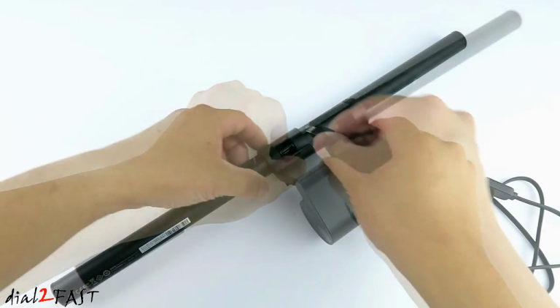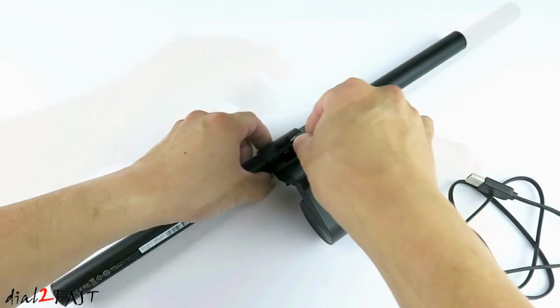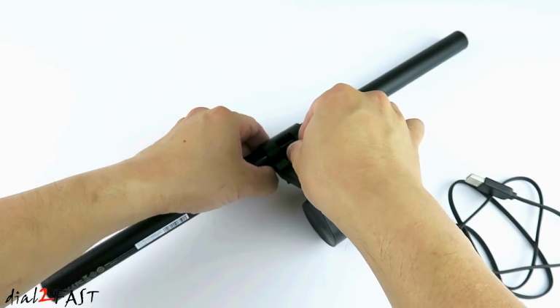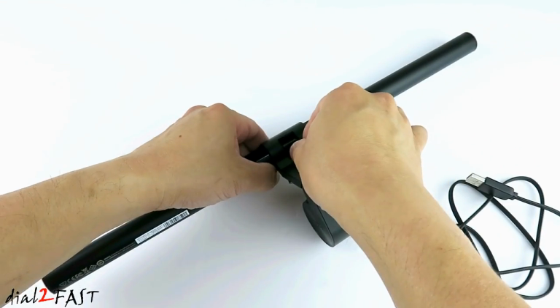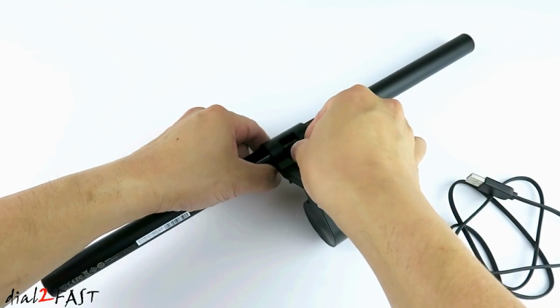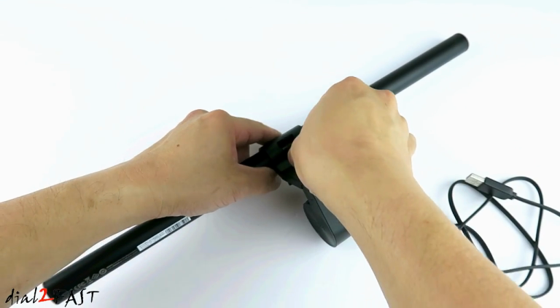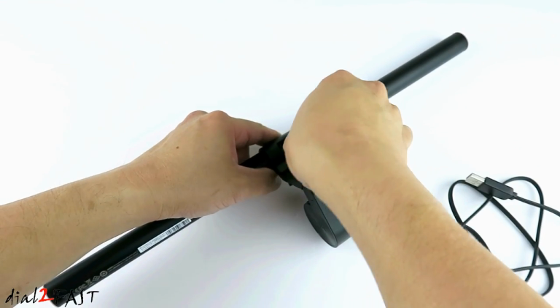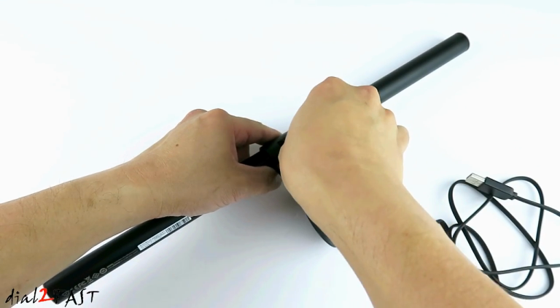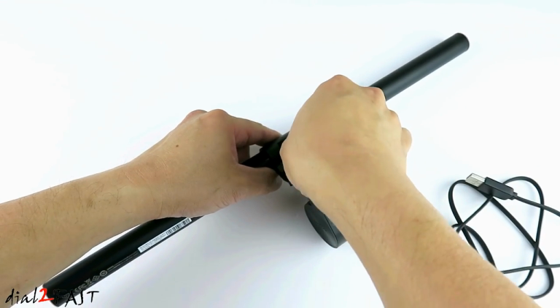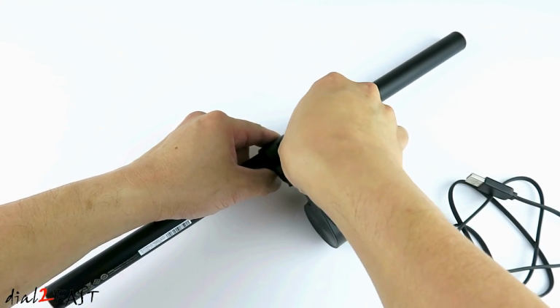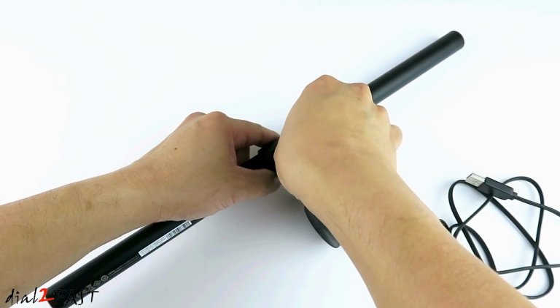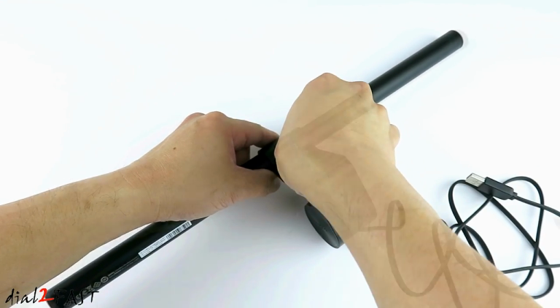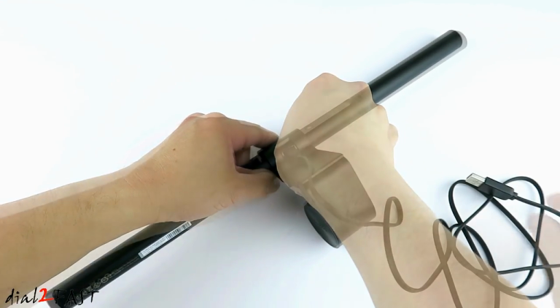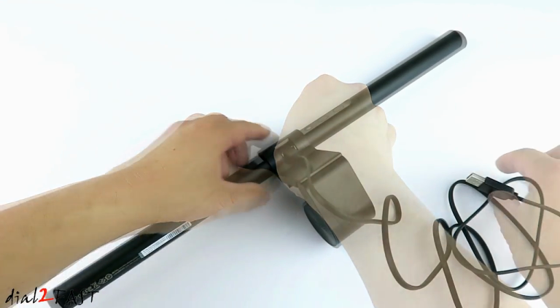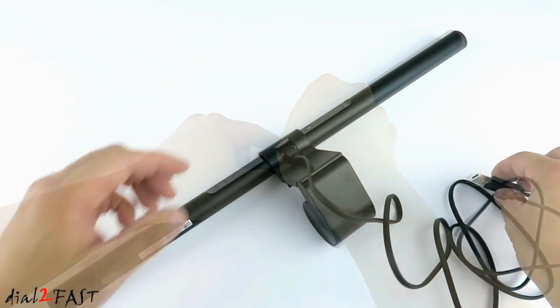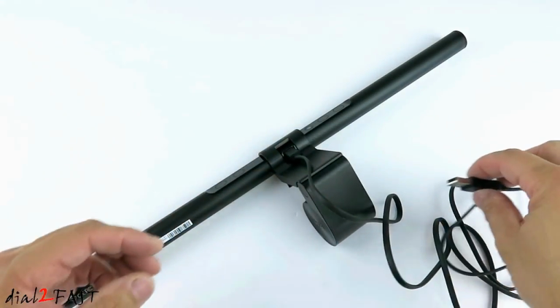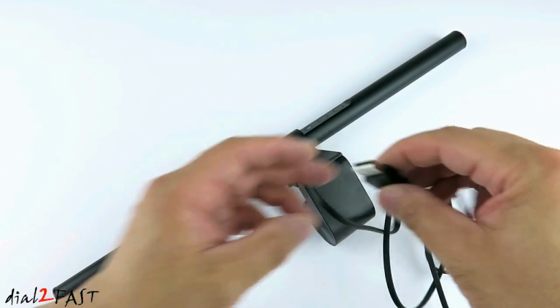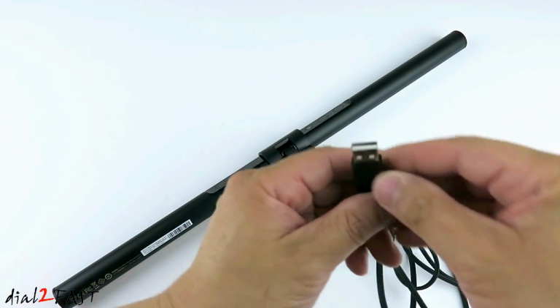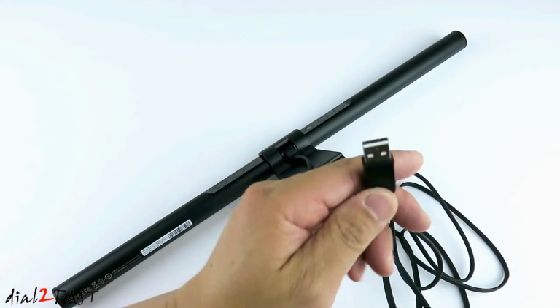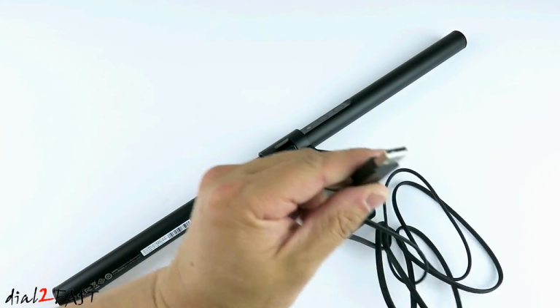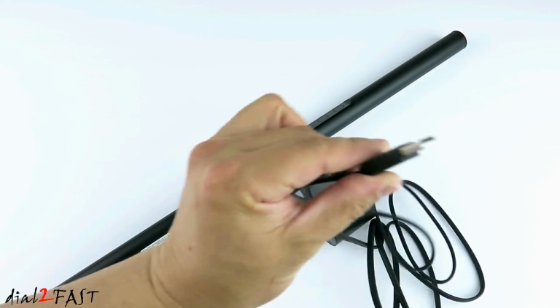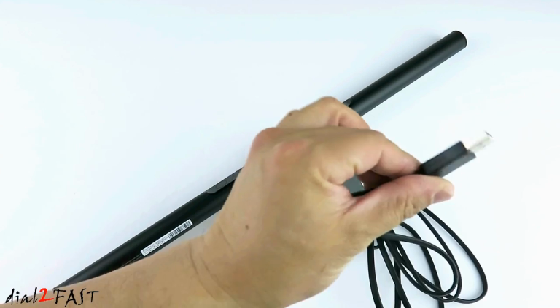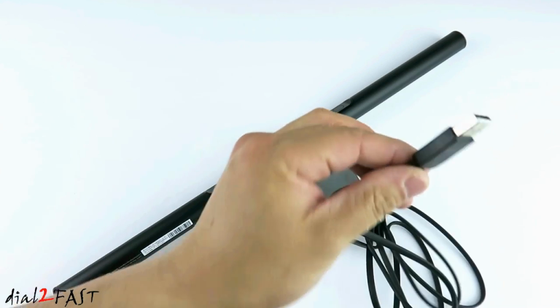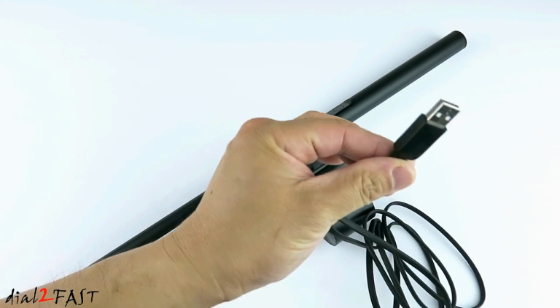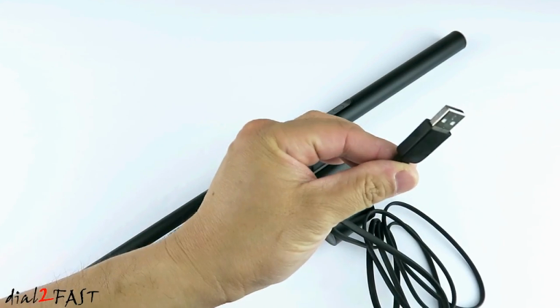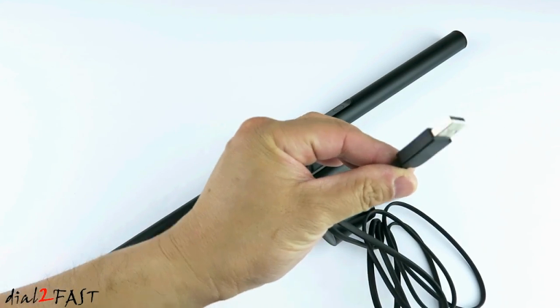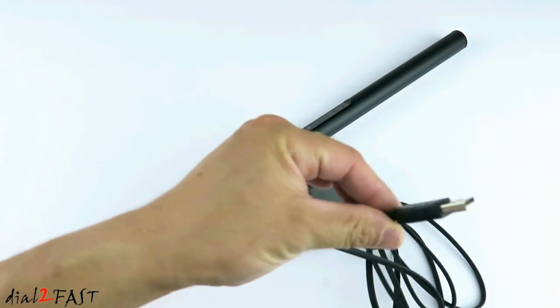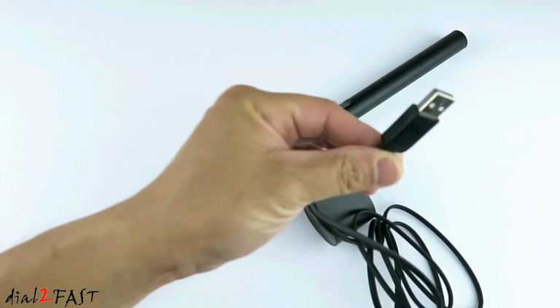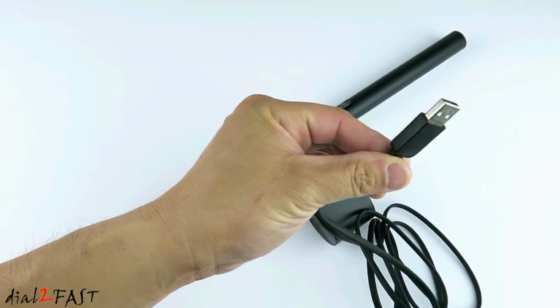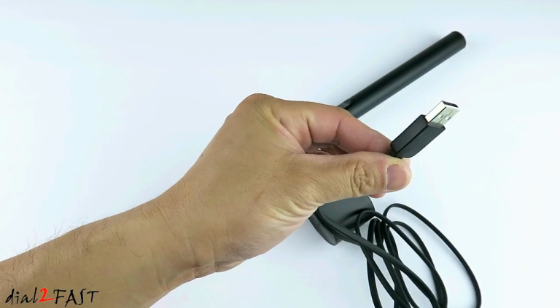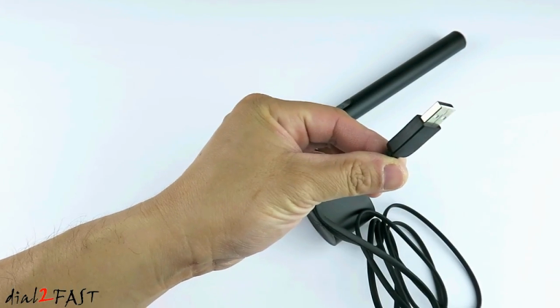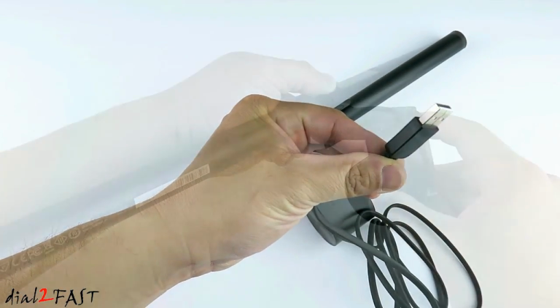Next, we'll install the USB cable. On the other end, you can plug this into your computer or USB power source.